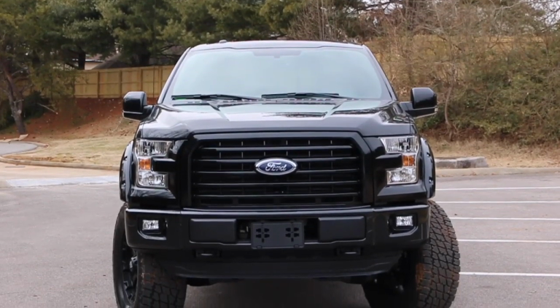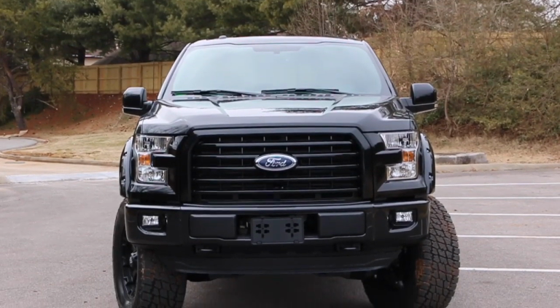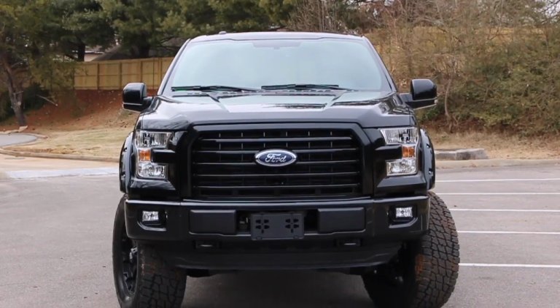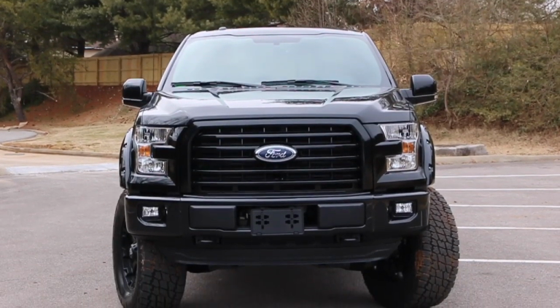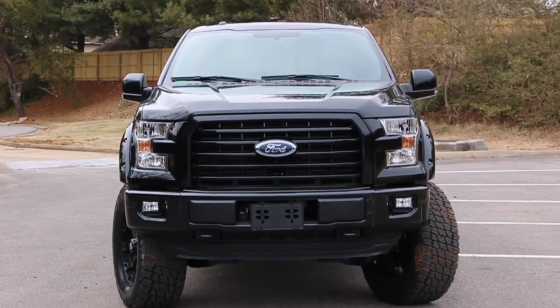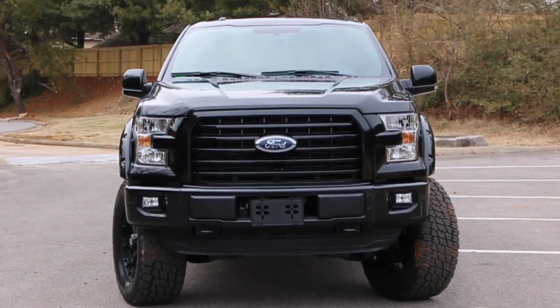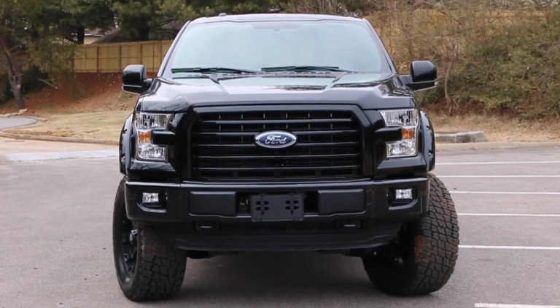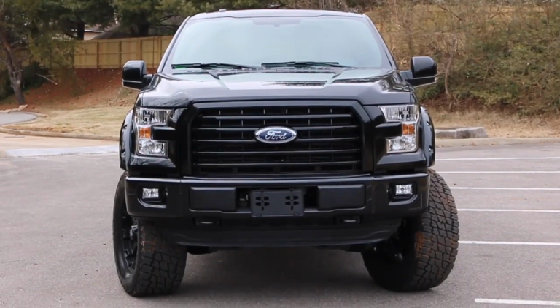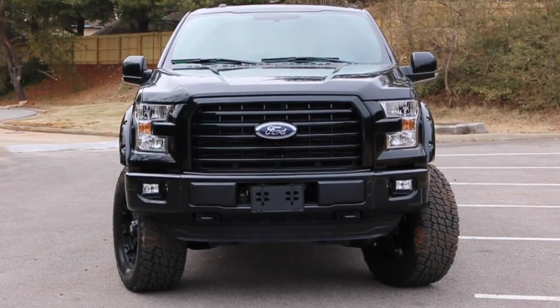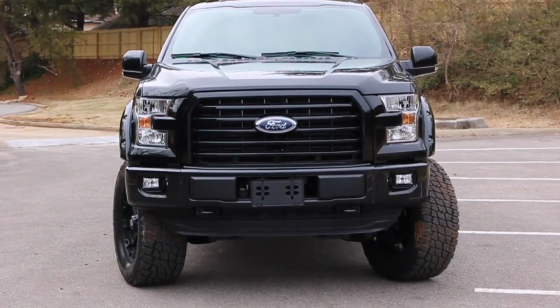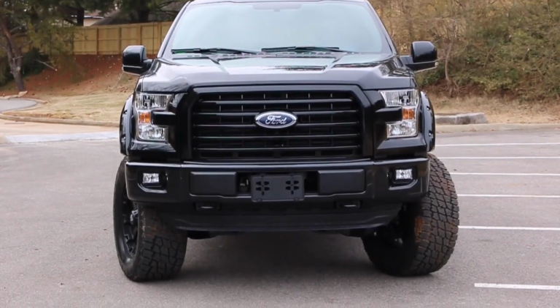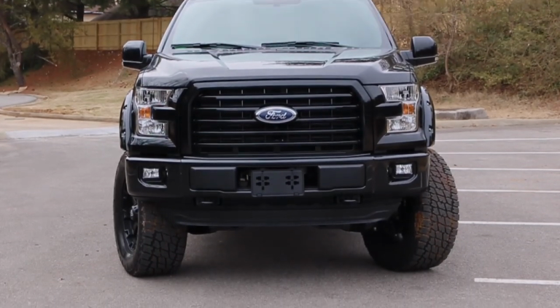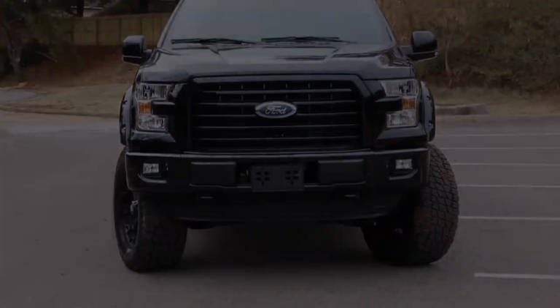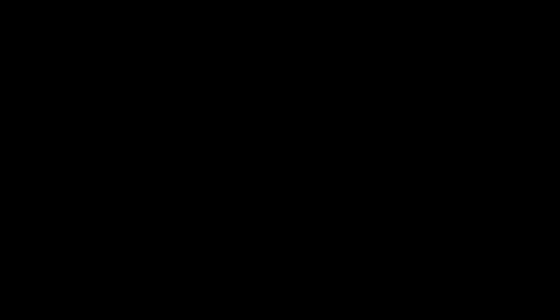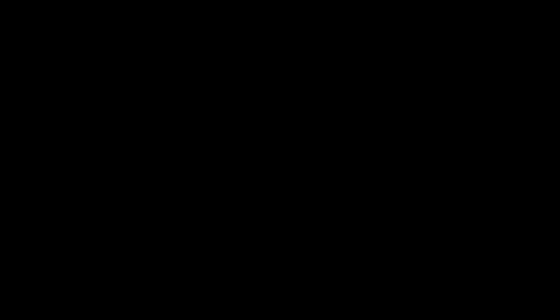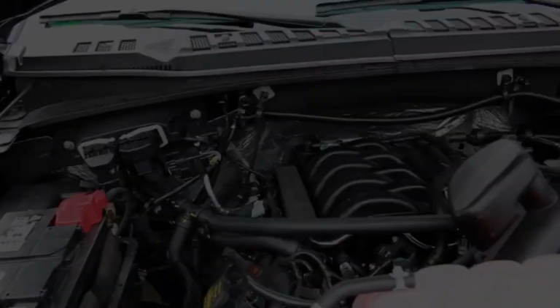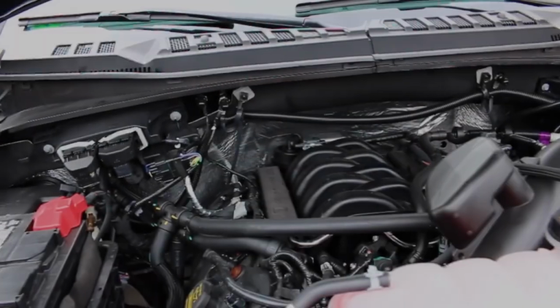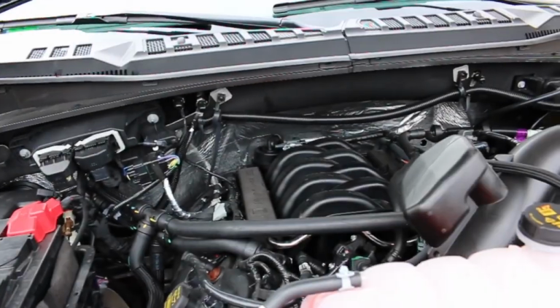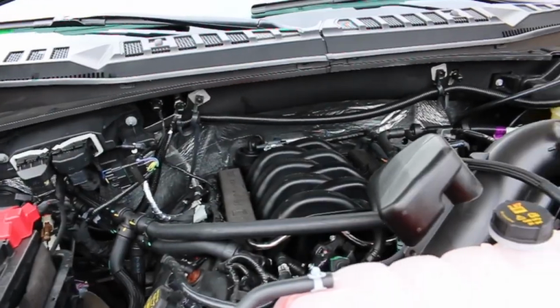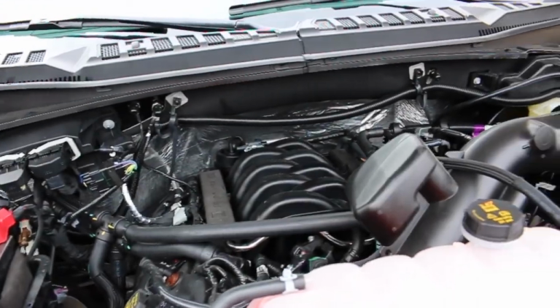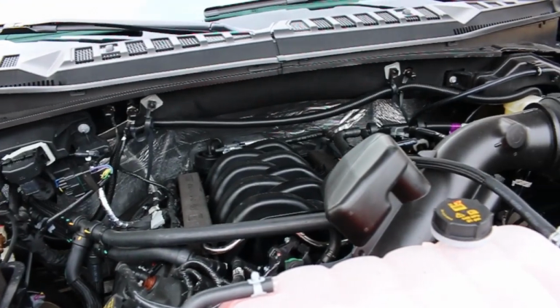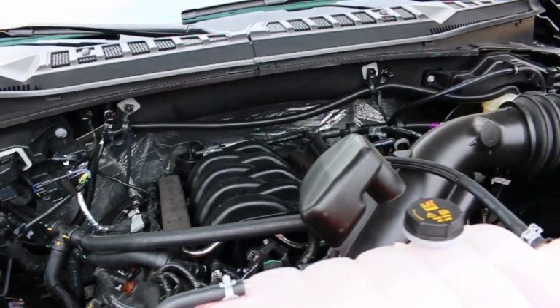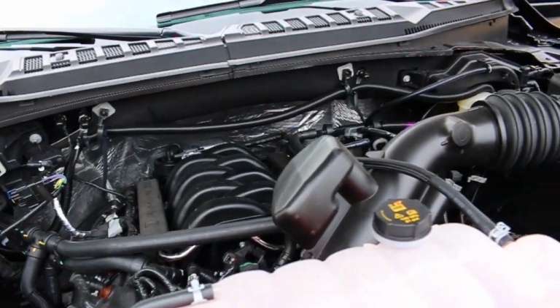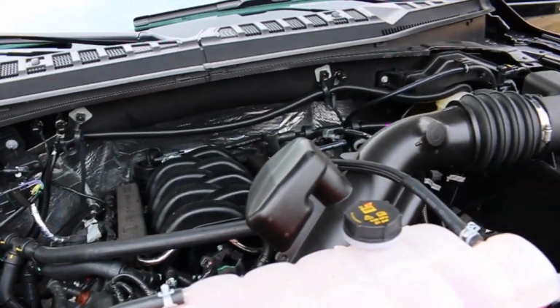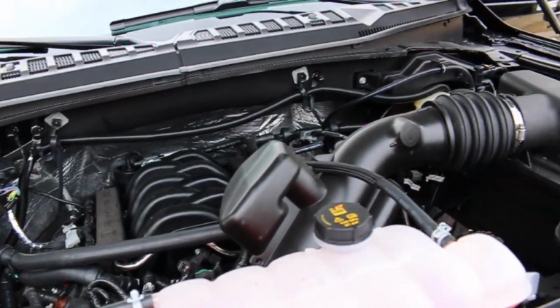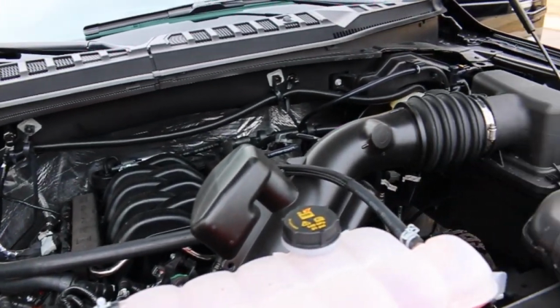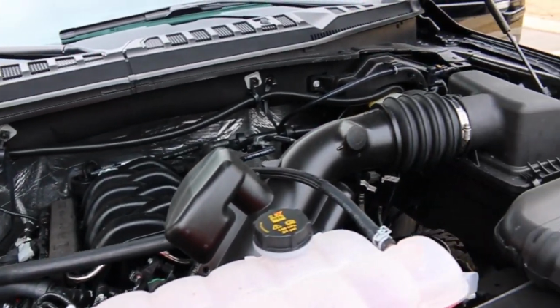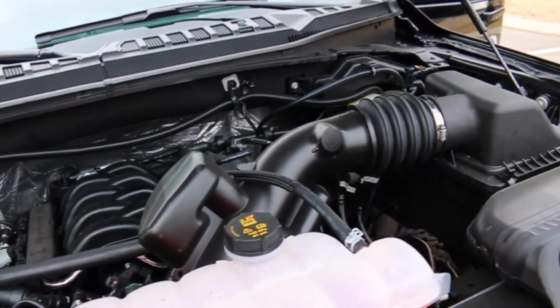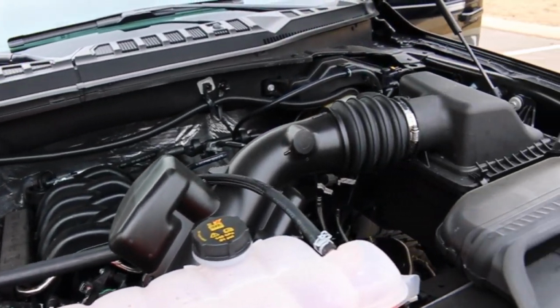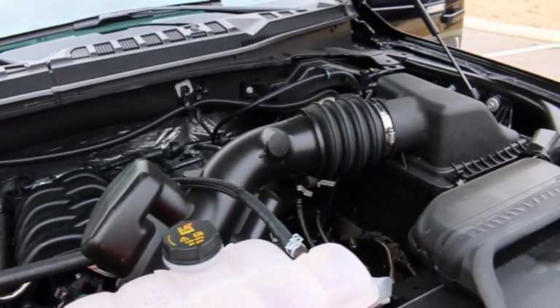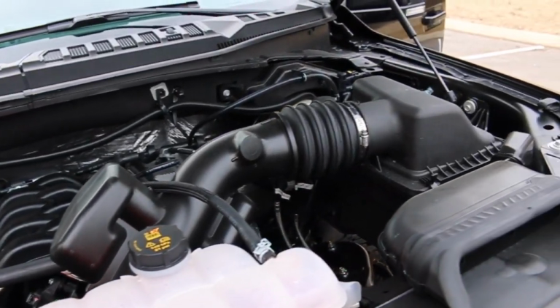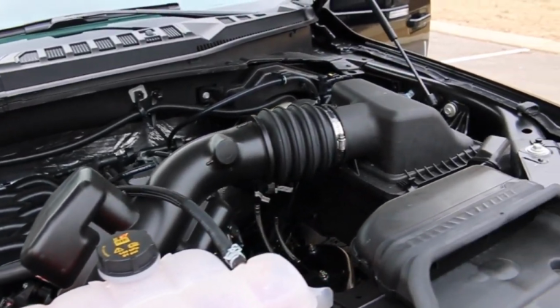This truck is equipped with Ford's 5-liter V8 engine, so you're looking at 360-plus horsepower.